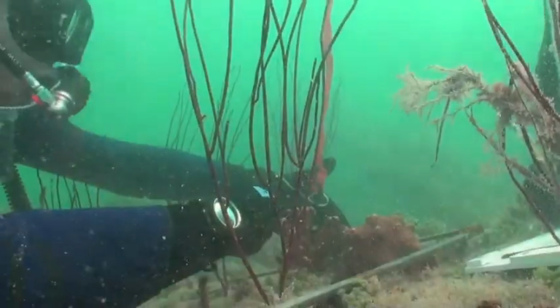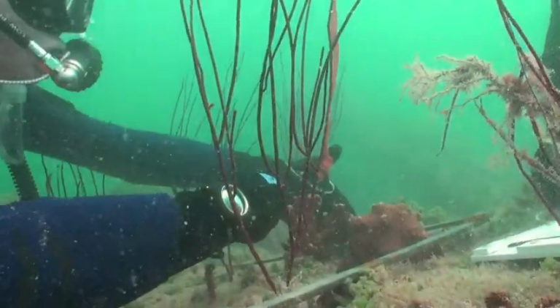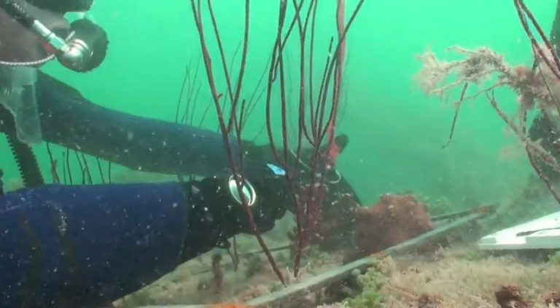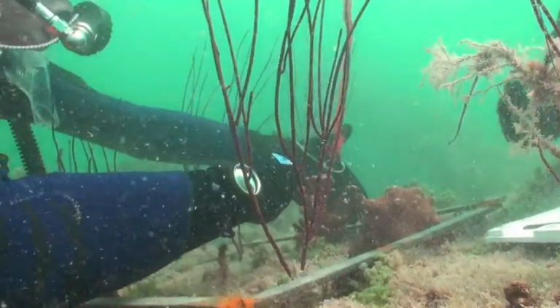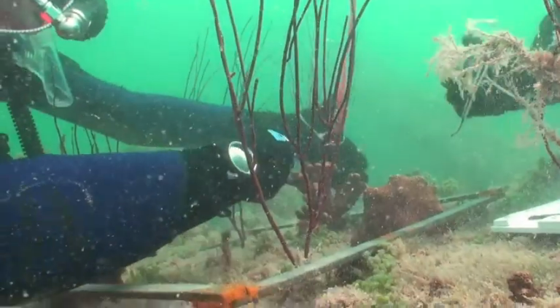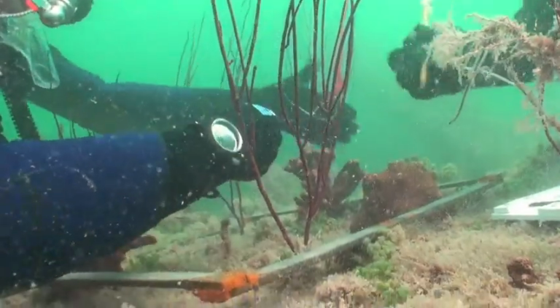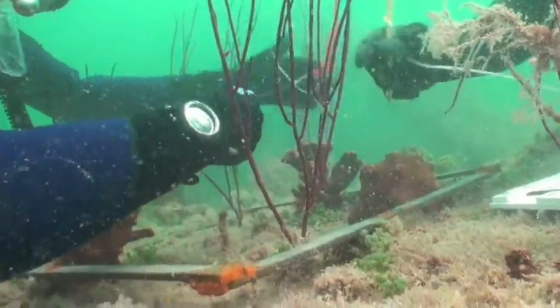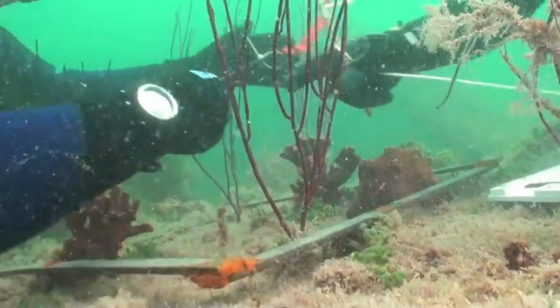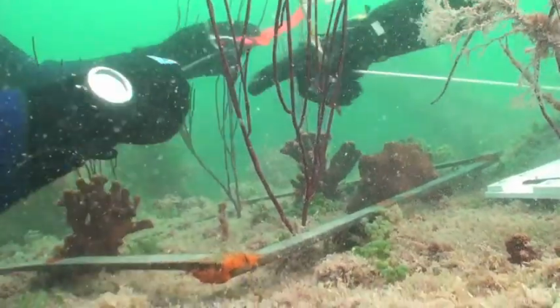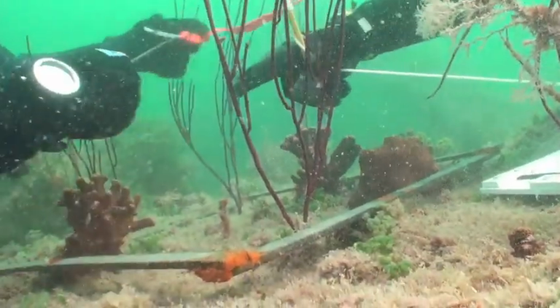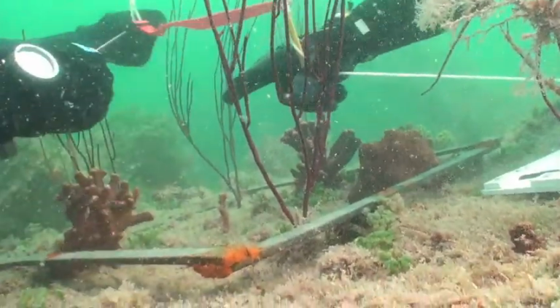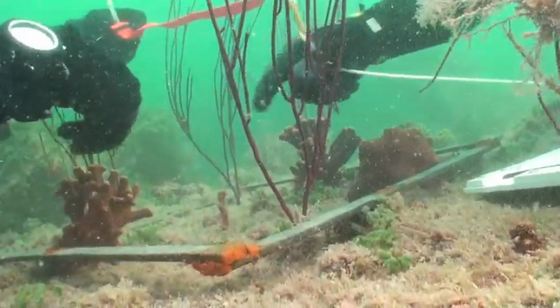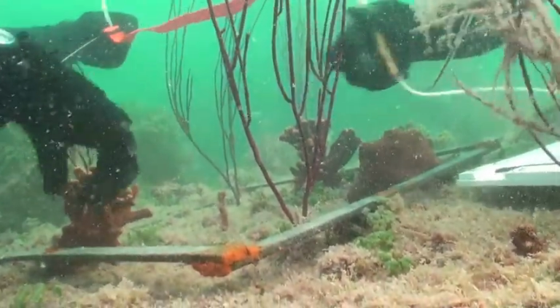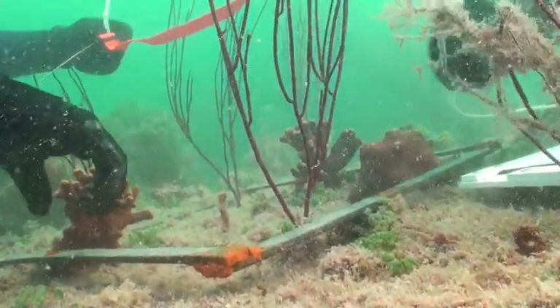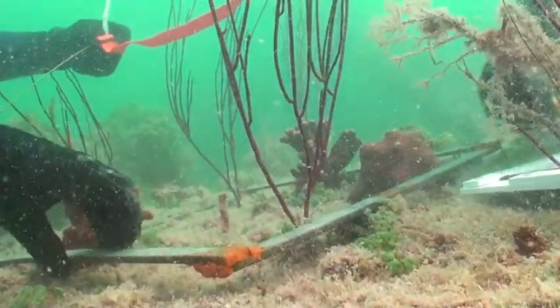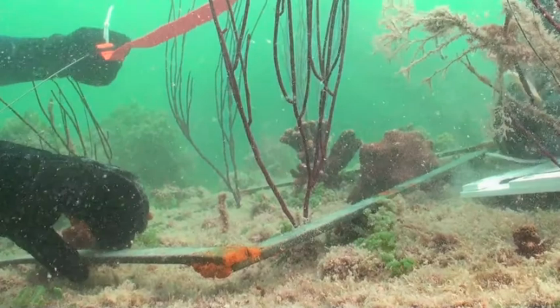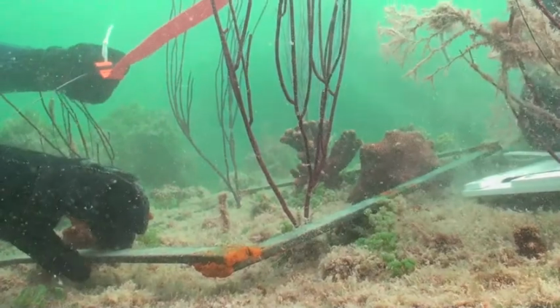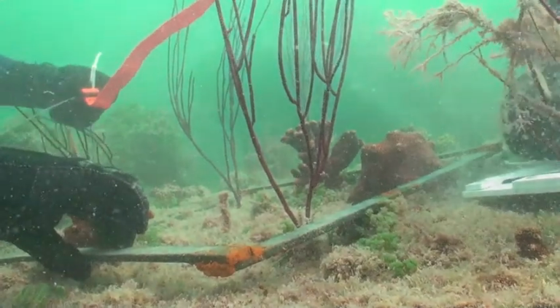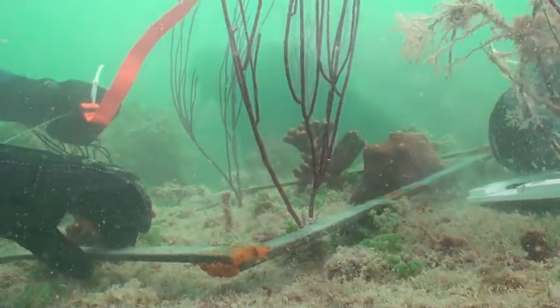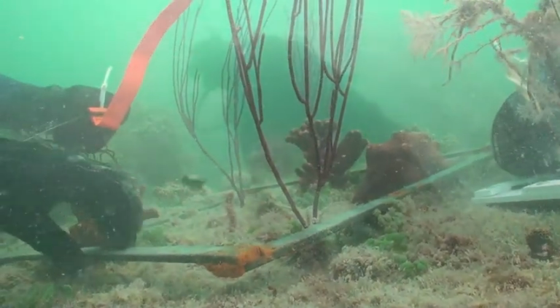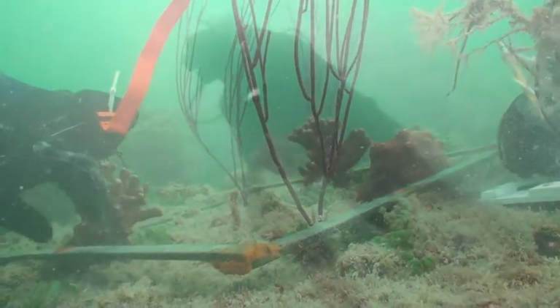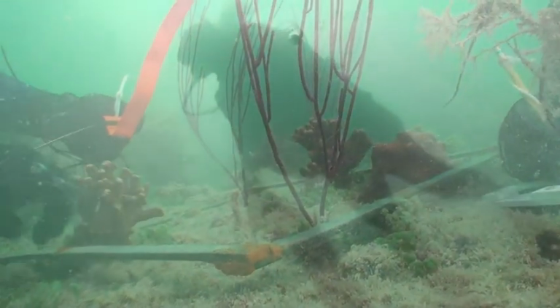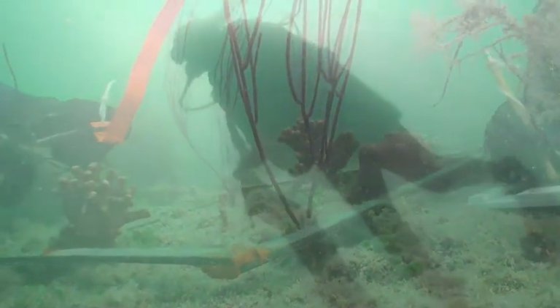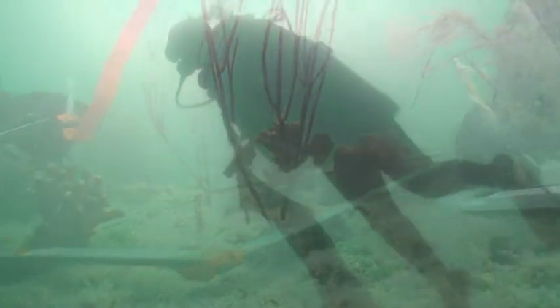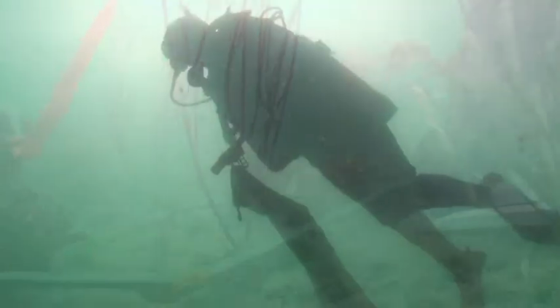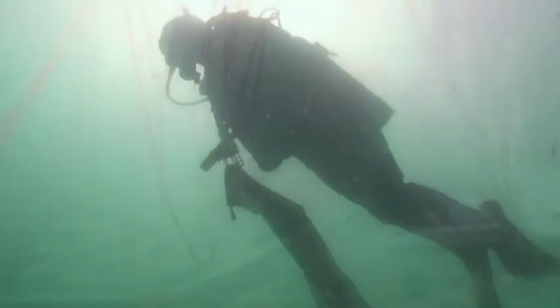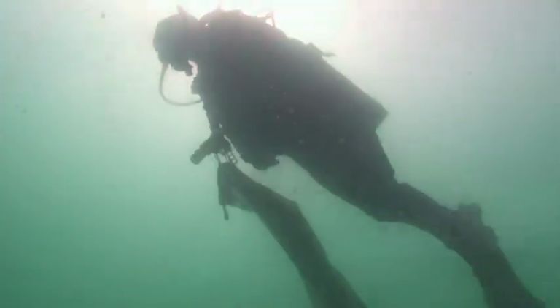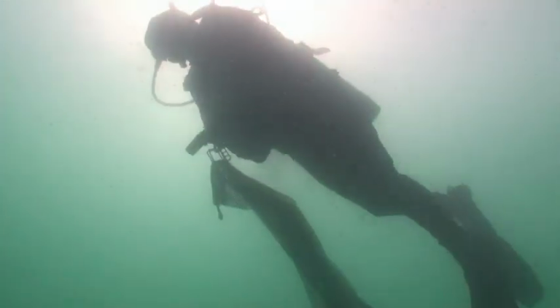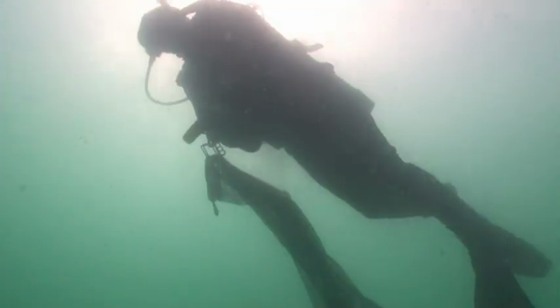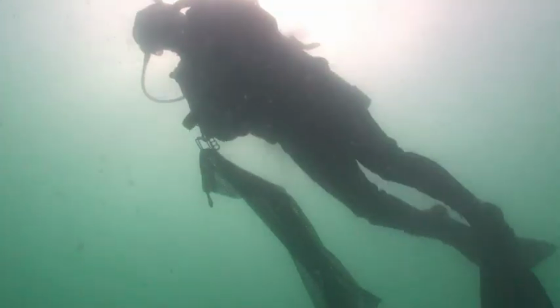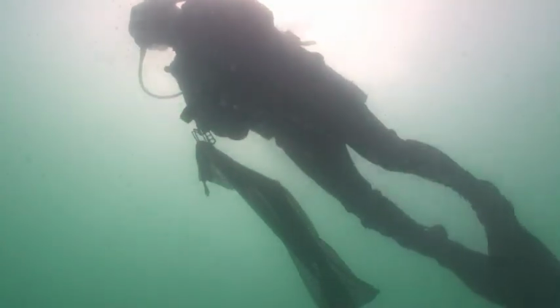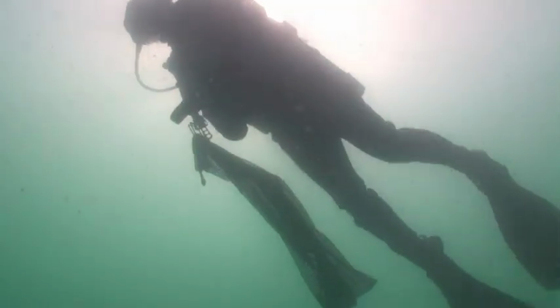We're using not only student divers from the college, but also sport divers that we've trained to collect data on the reefs offshore.